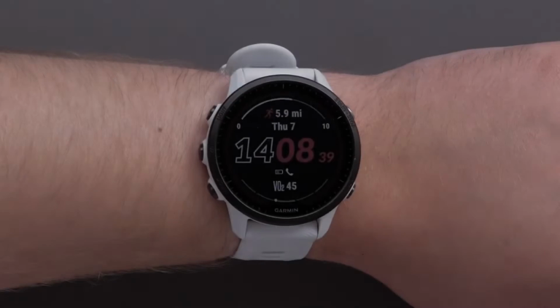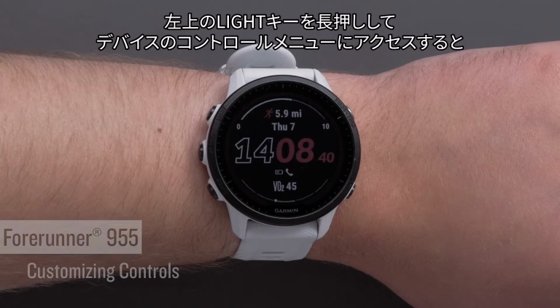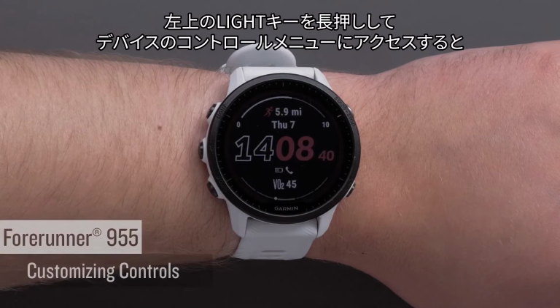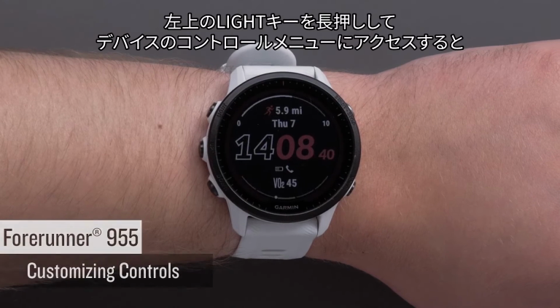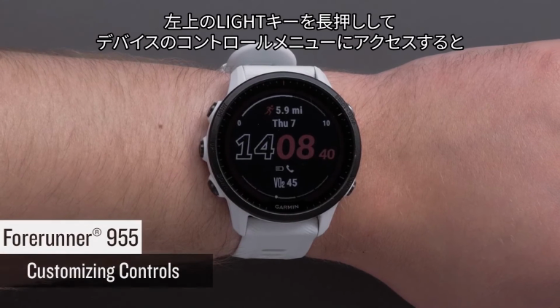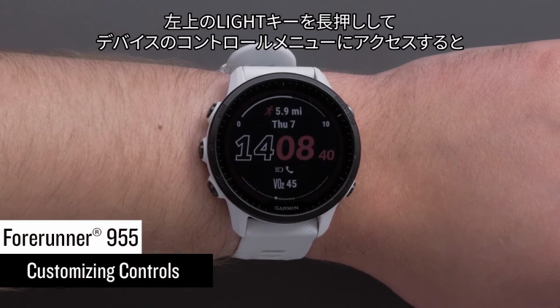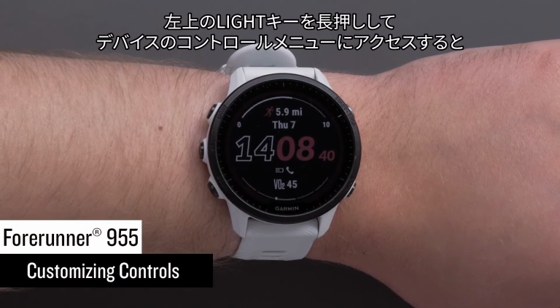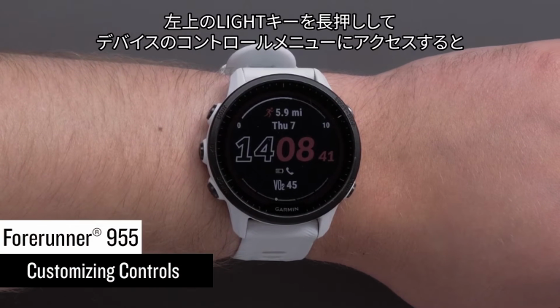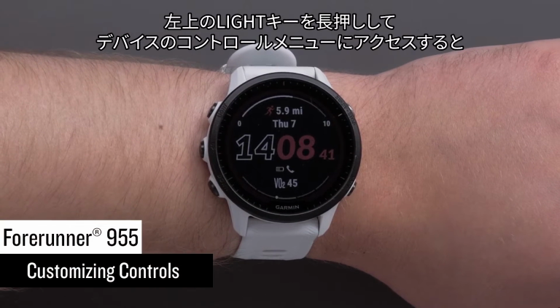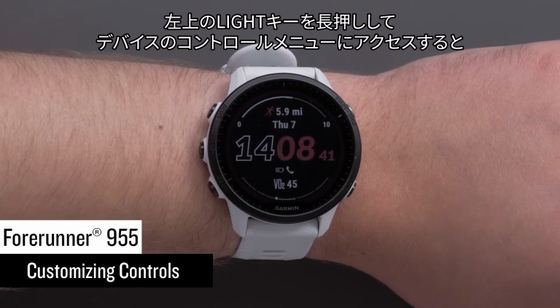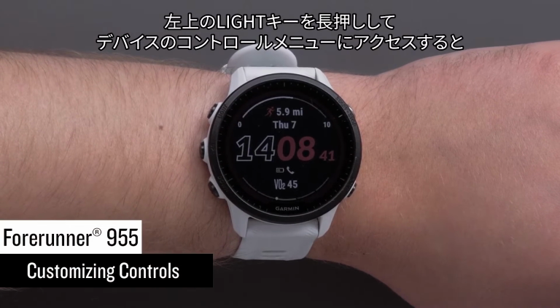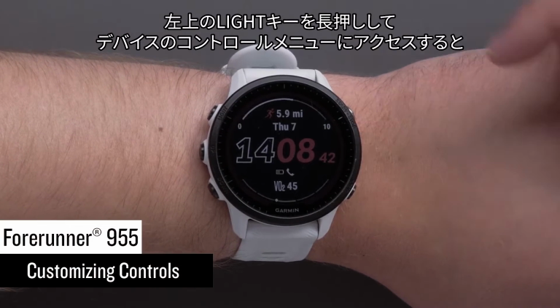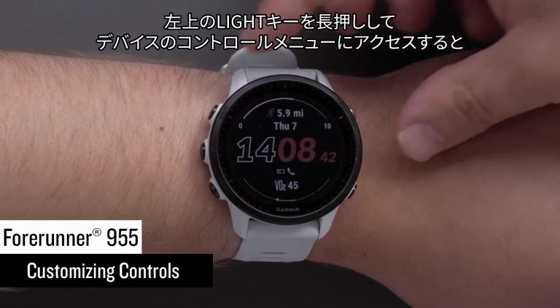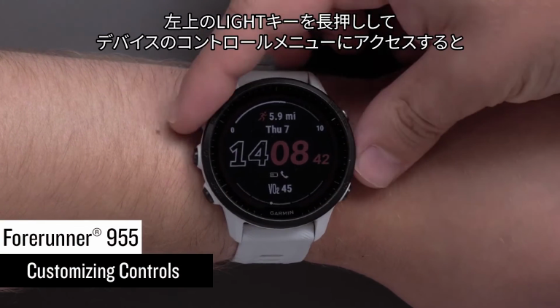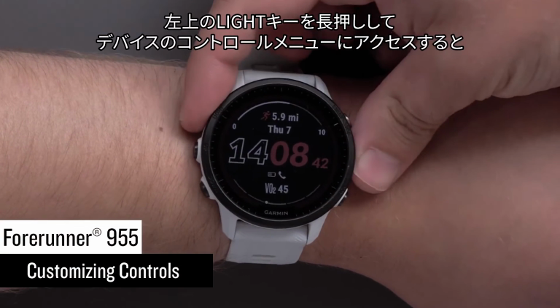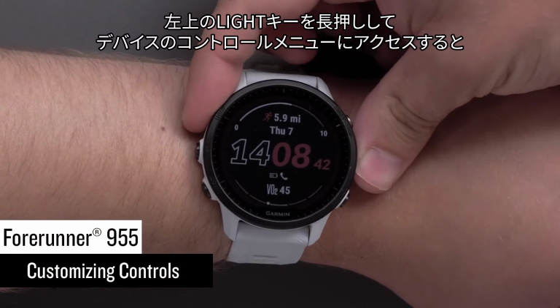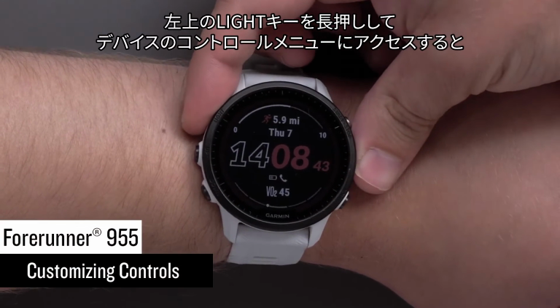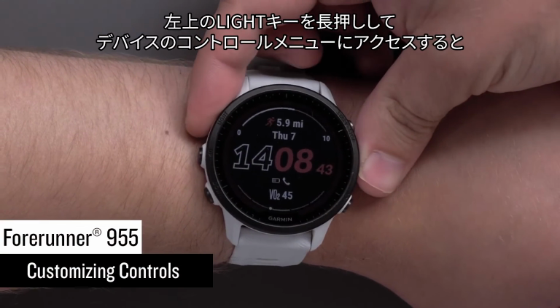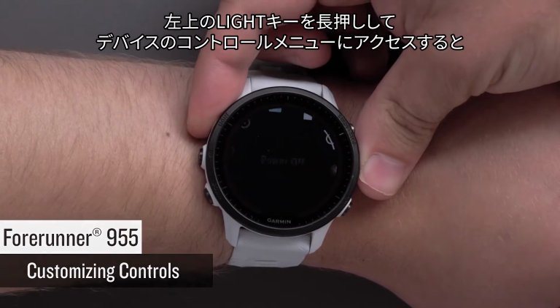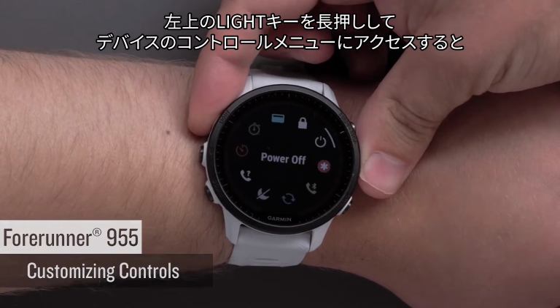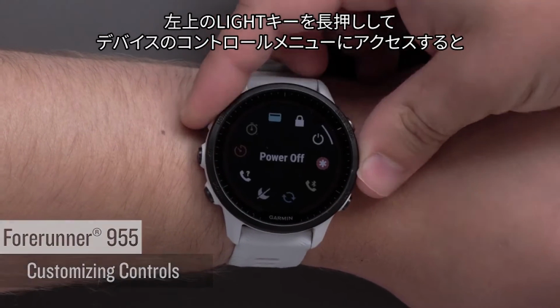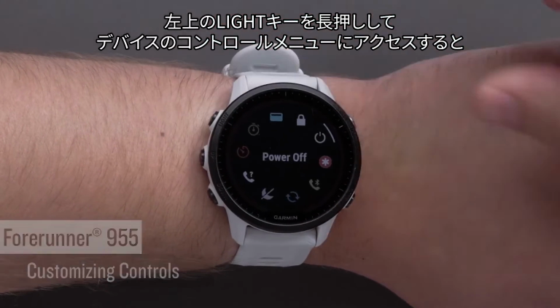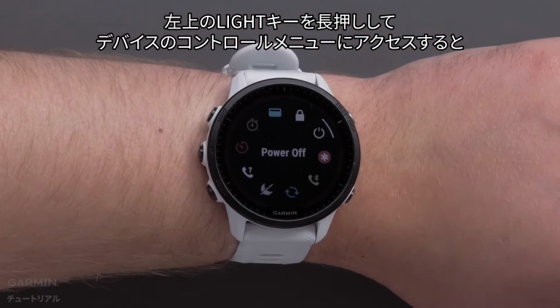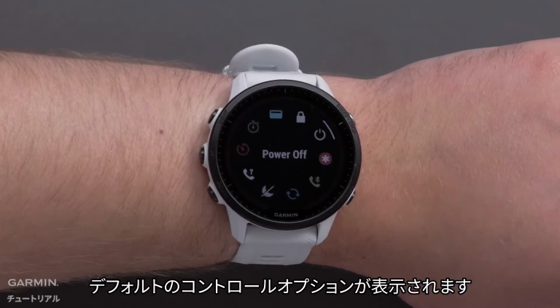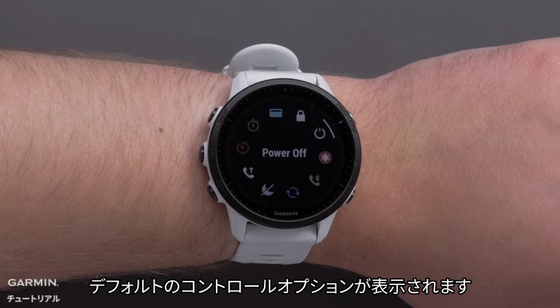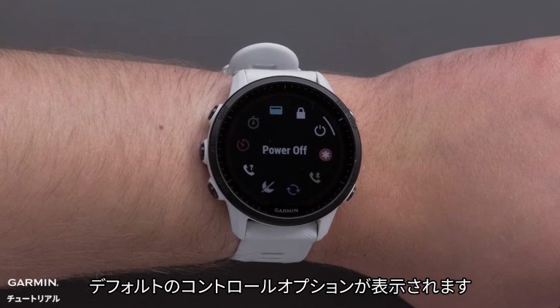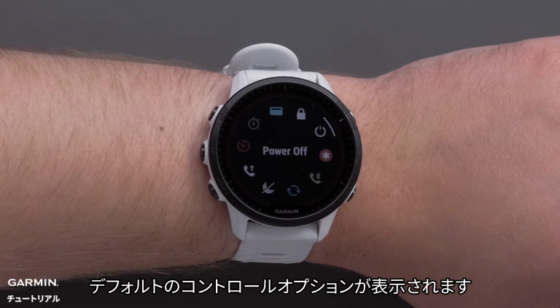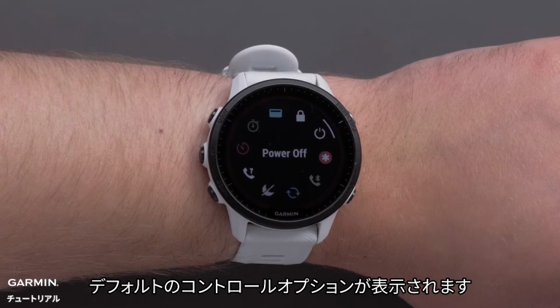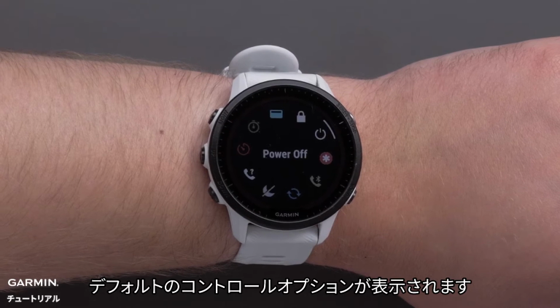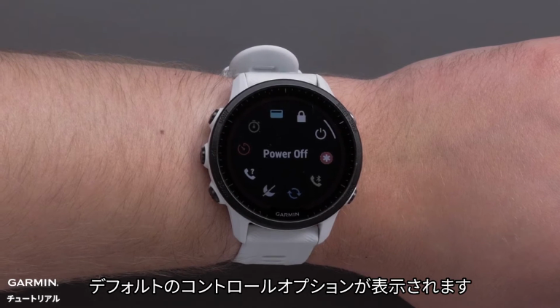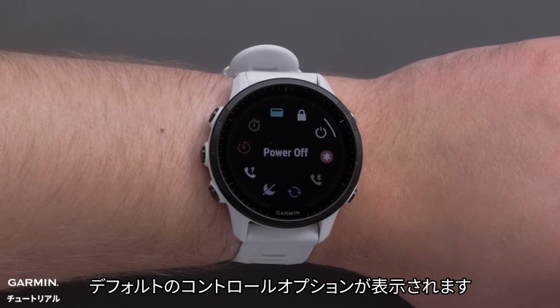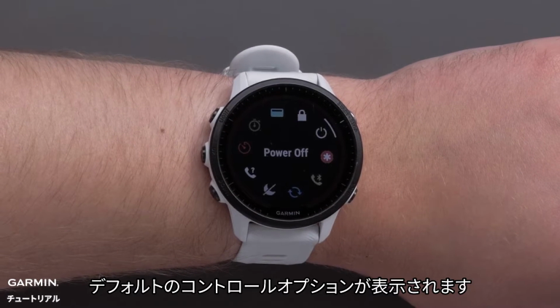To access the controls on your watch, press and hold the light button in the upper left. Here you can see the default controls options.